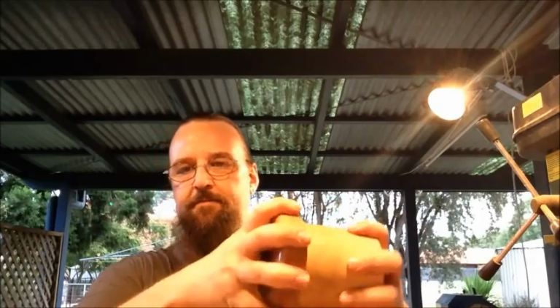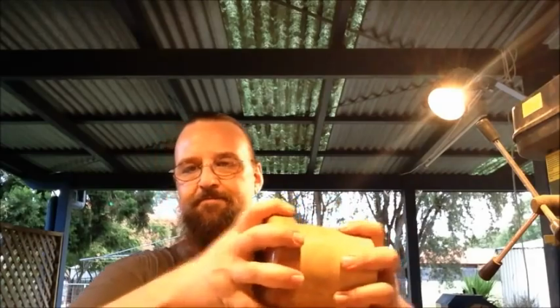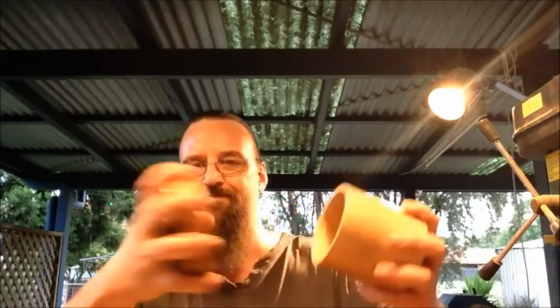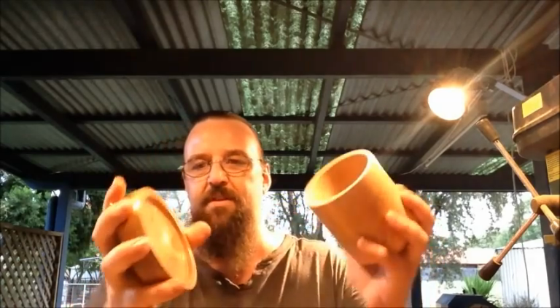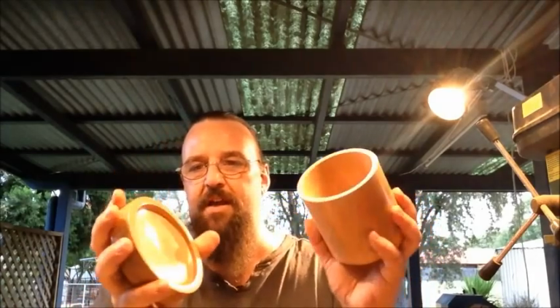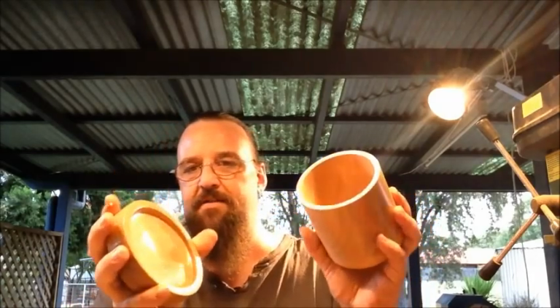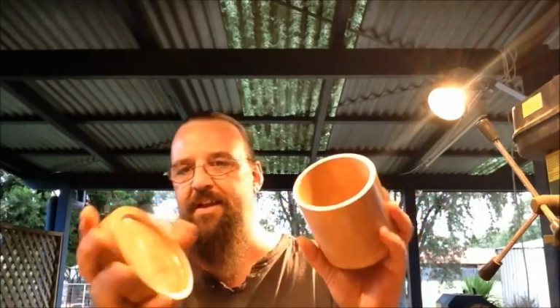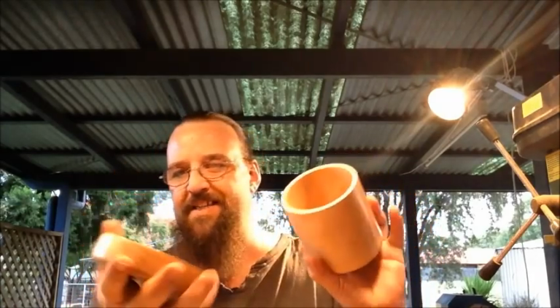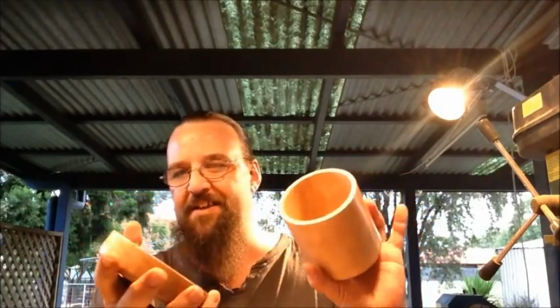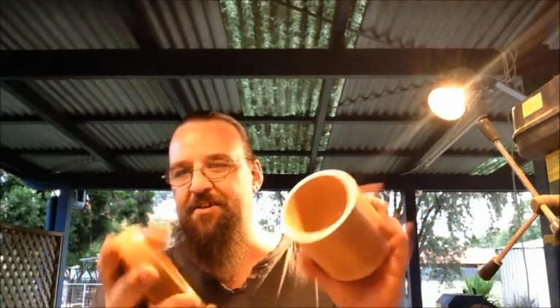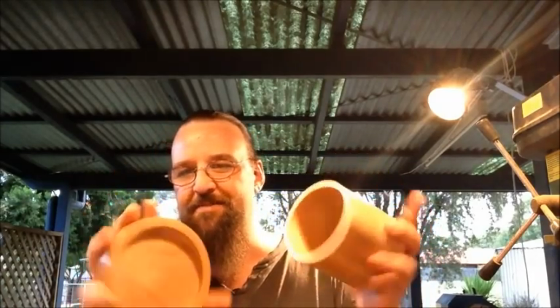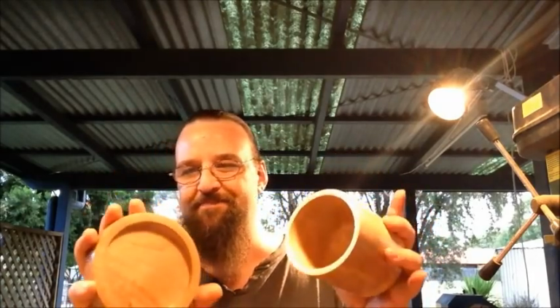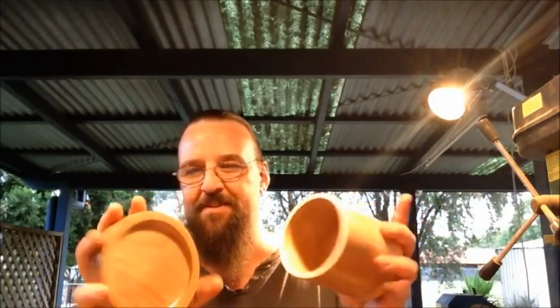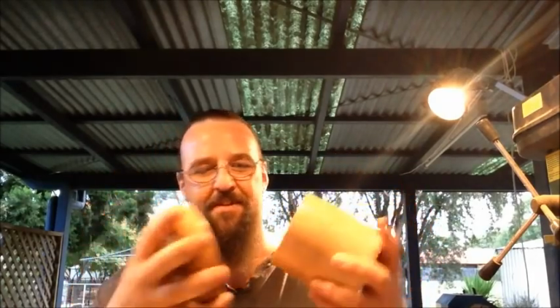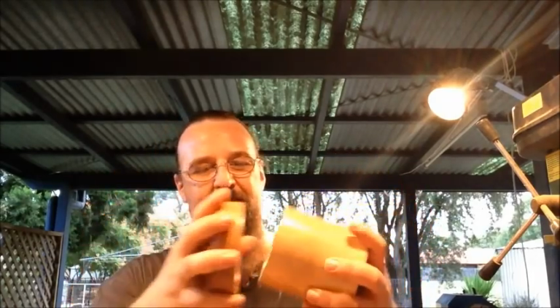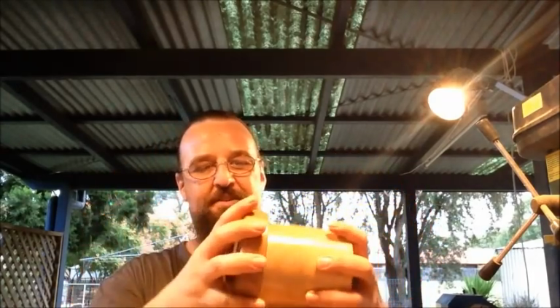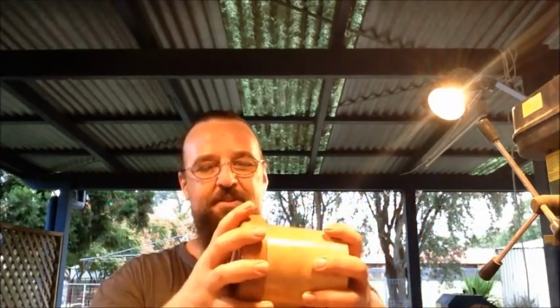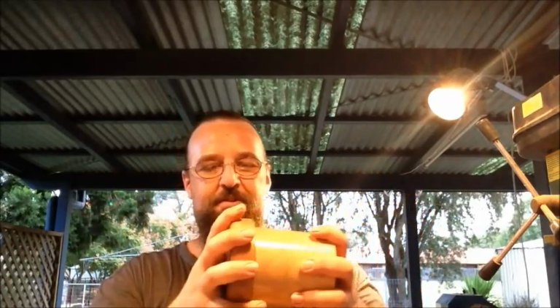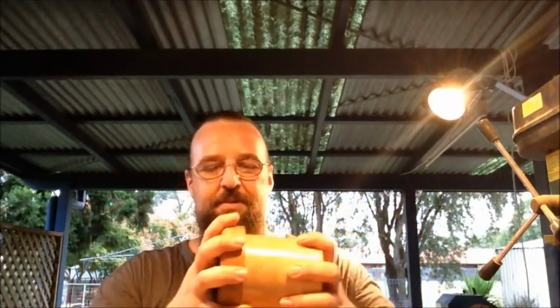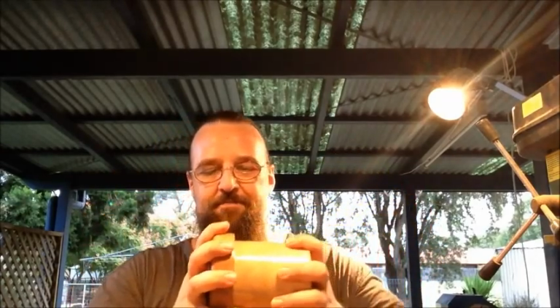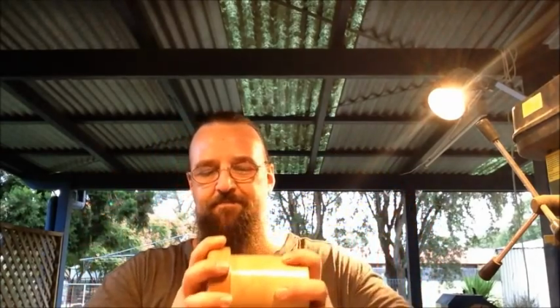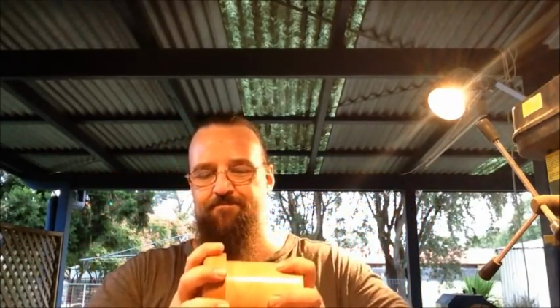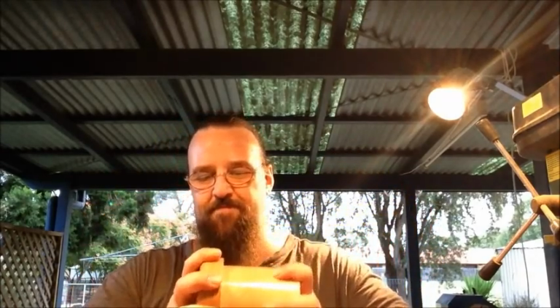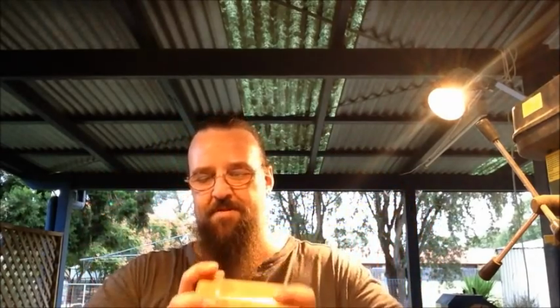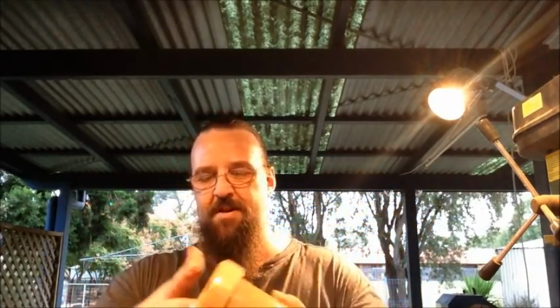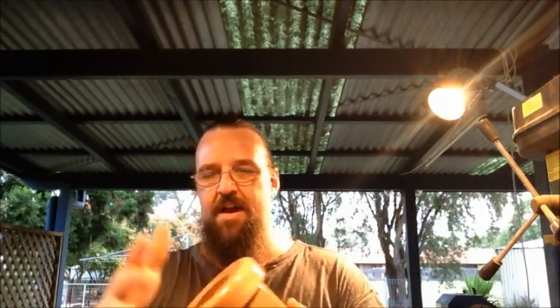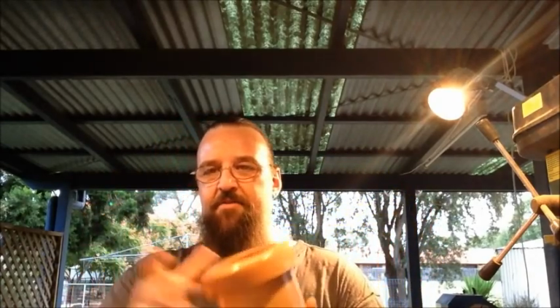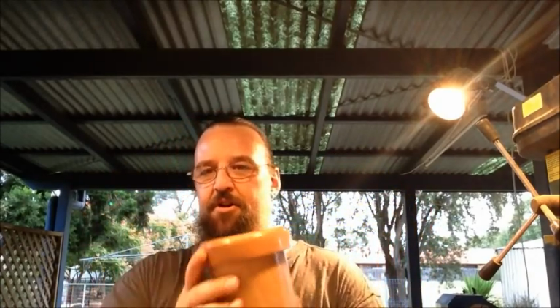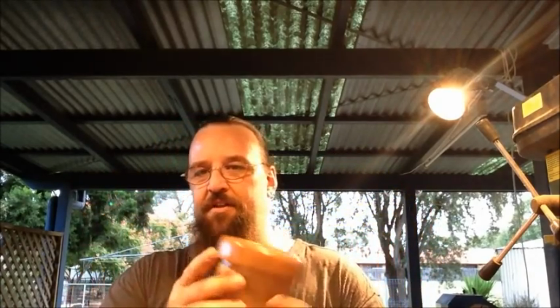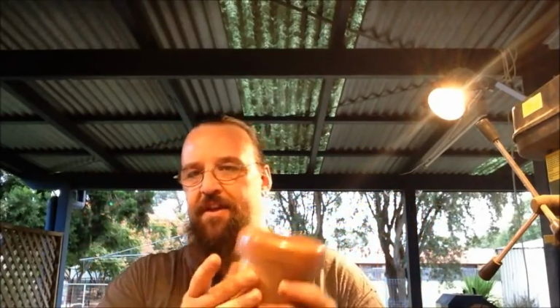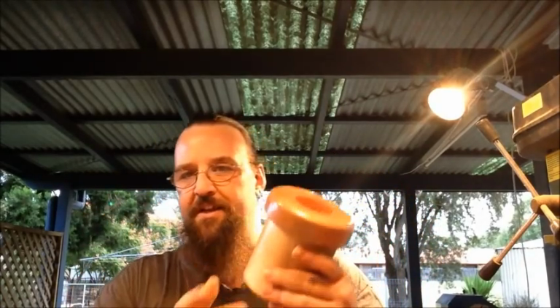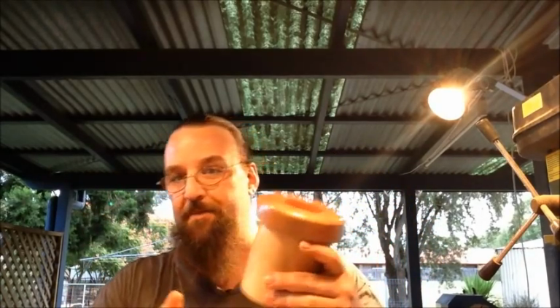It is airtight. I haven't got anything in it yet.